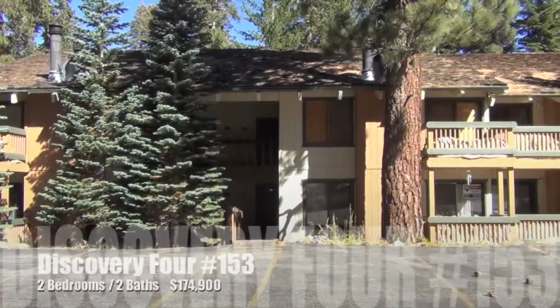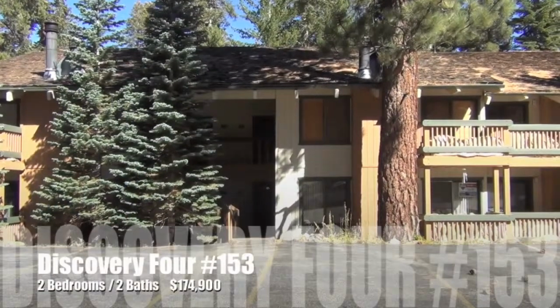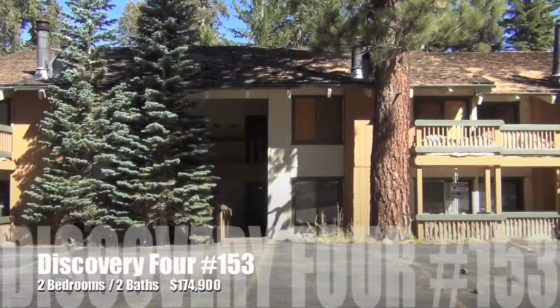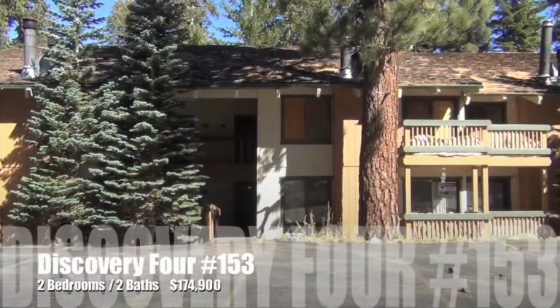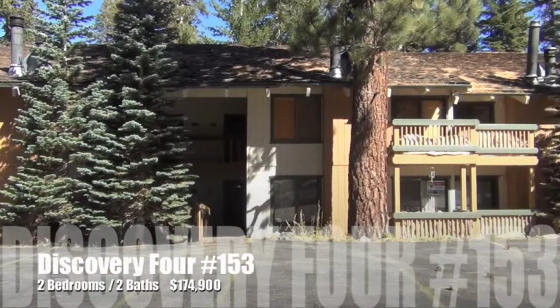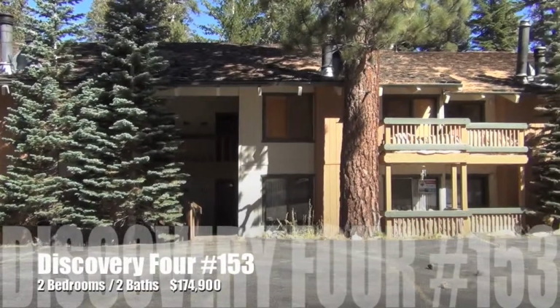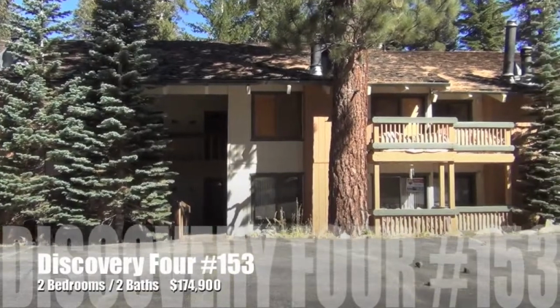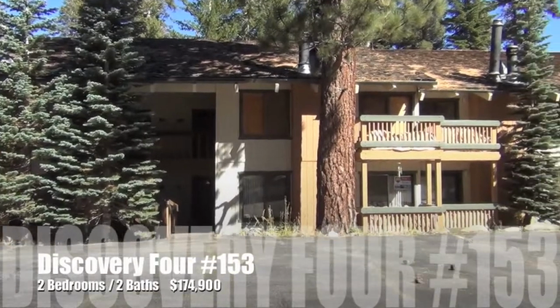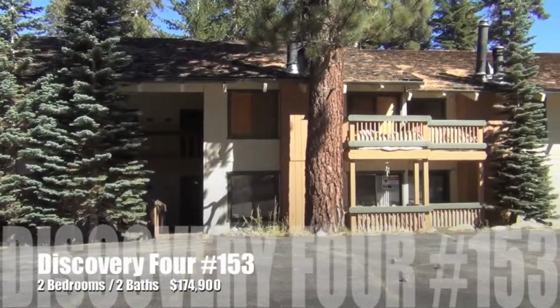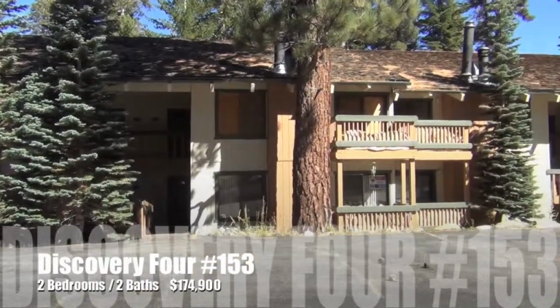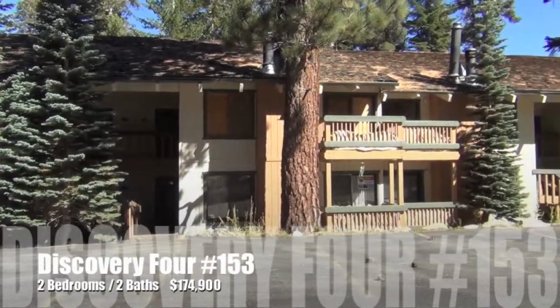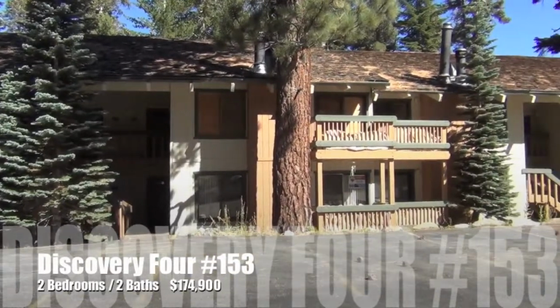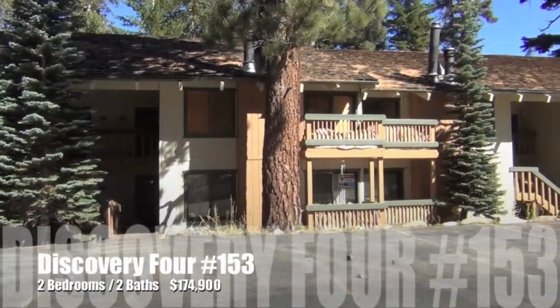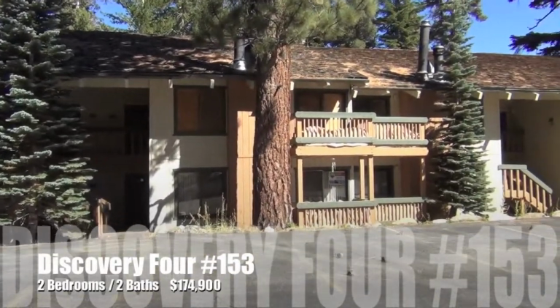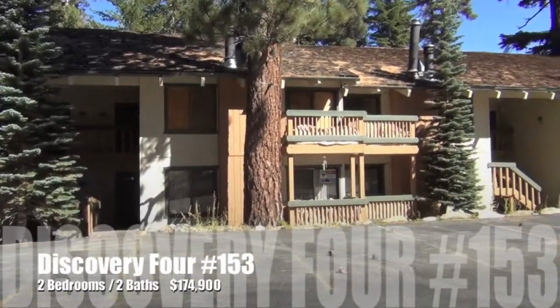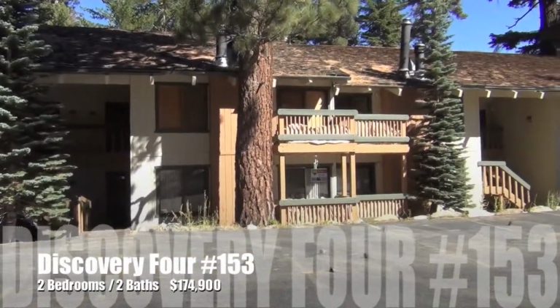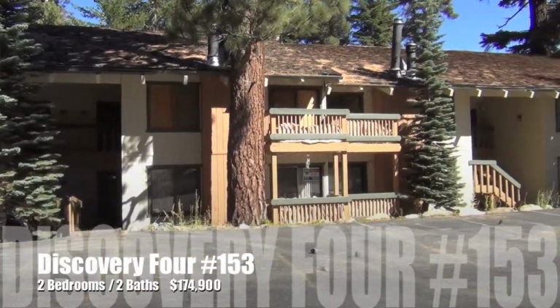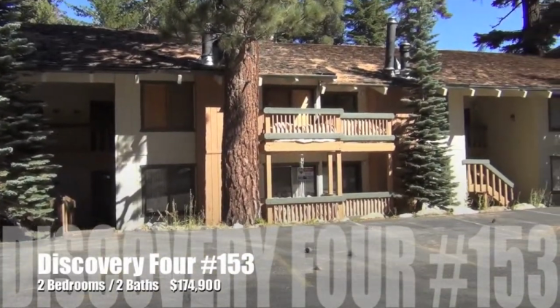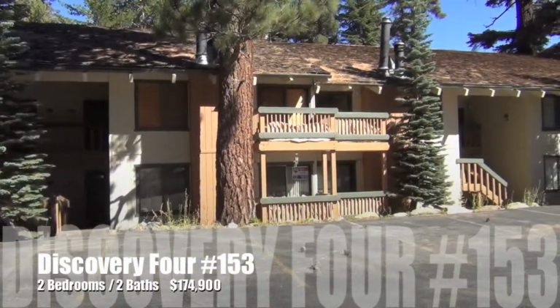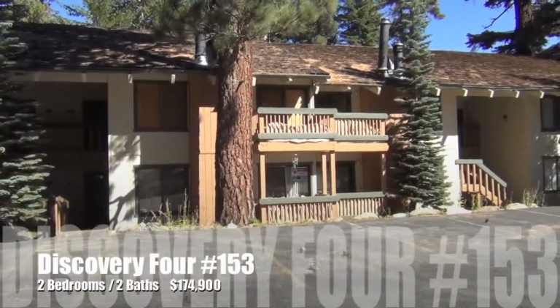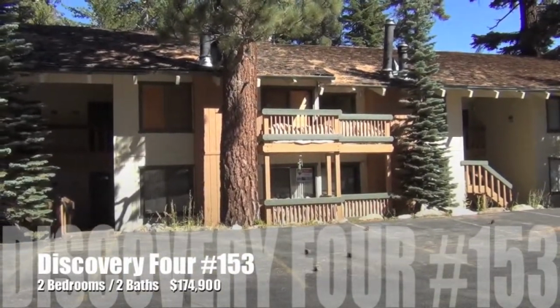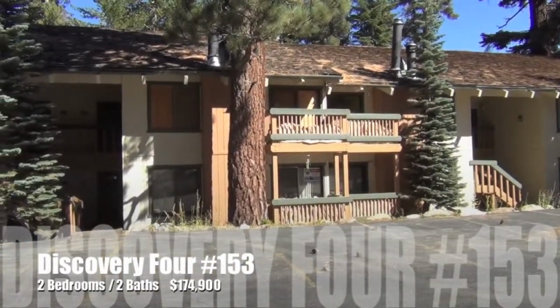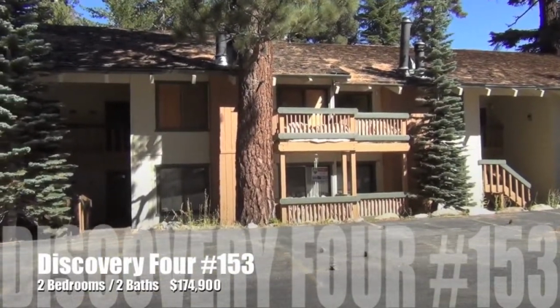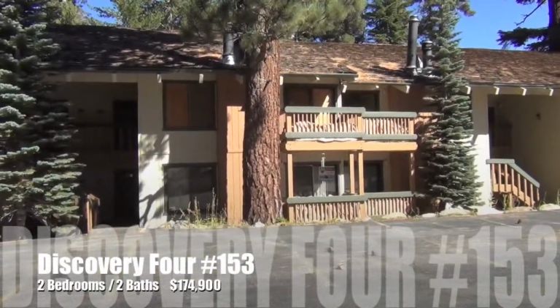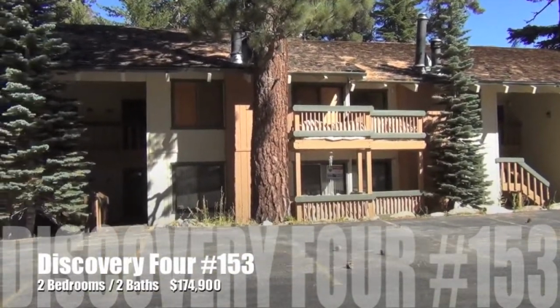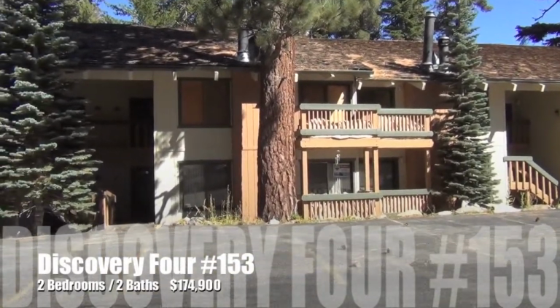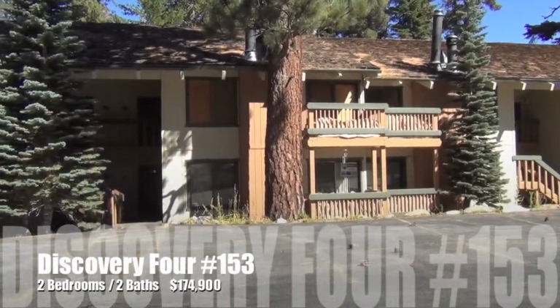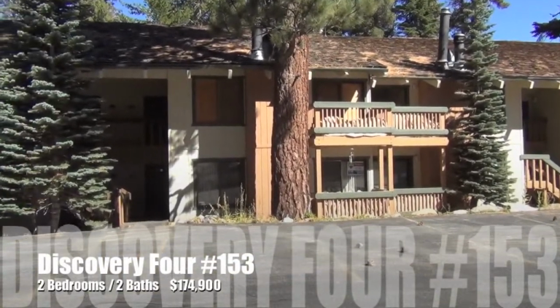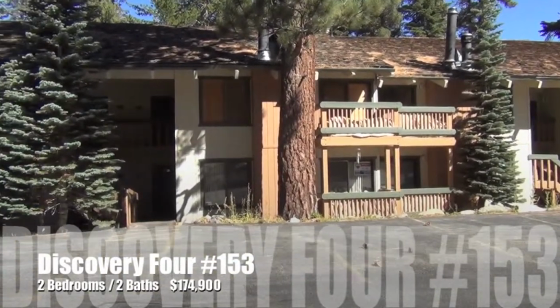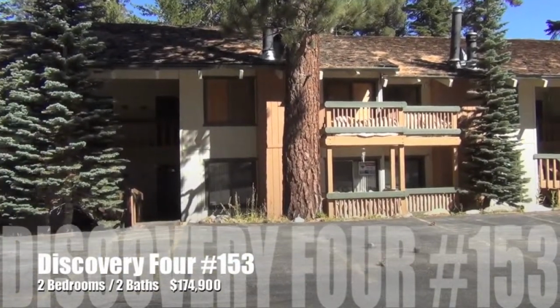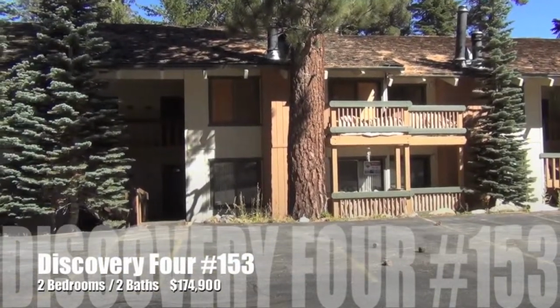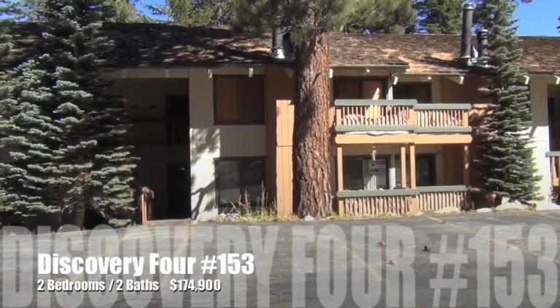This is Discovery 4, number 153. Two bedroom, two bath.